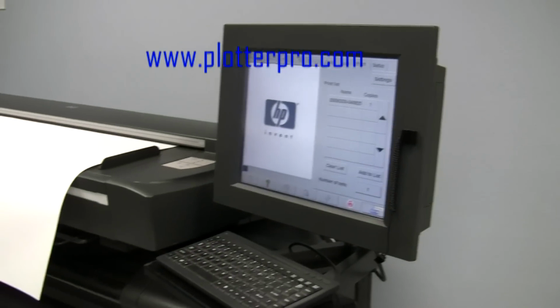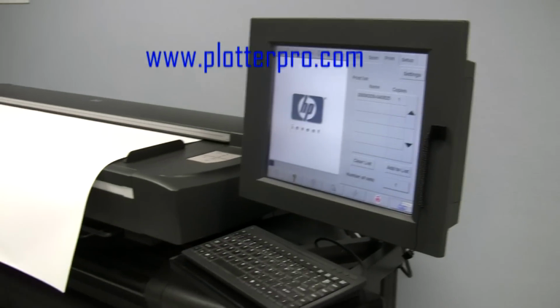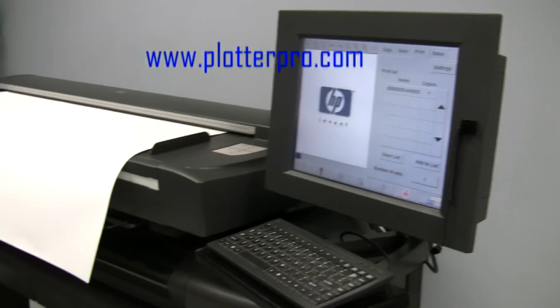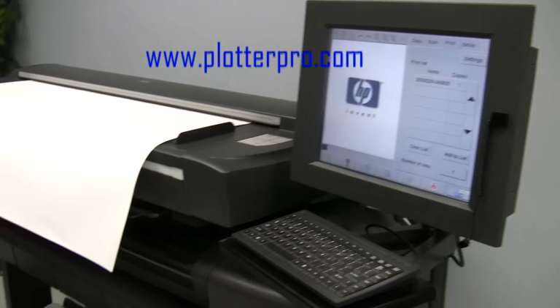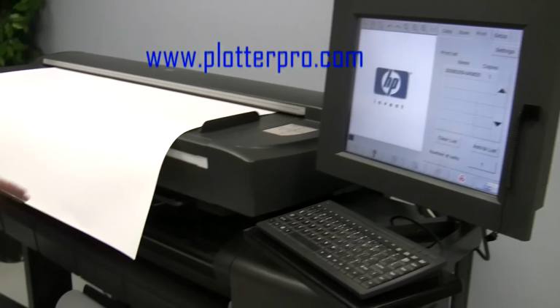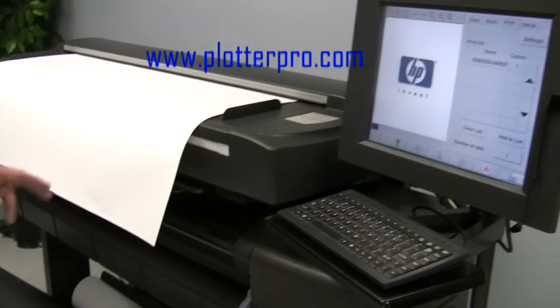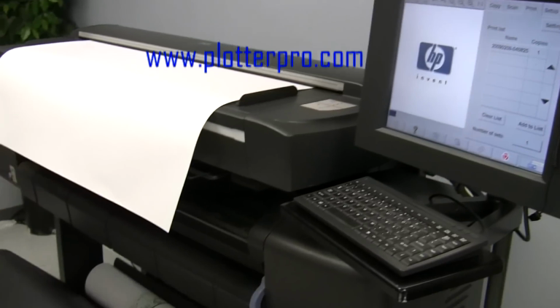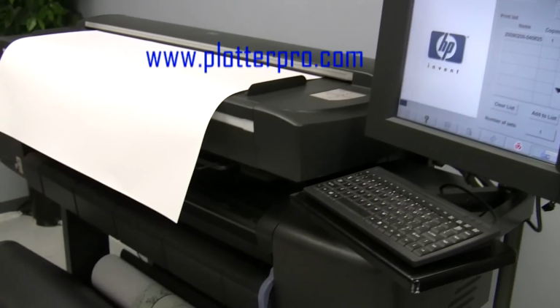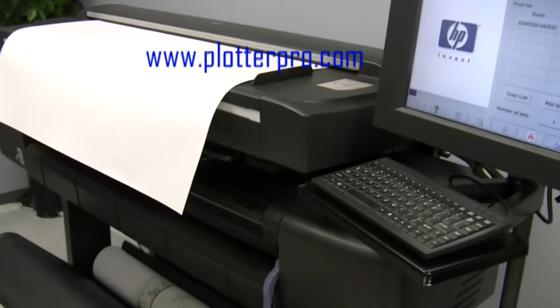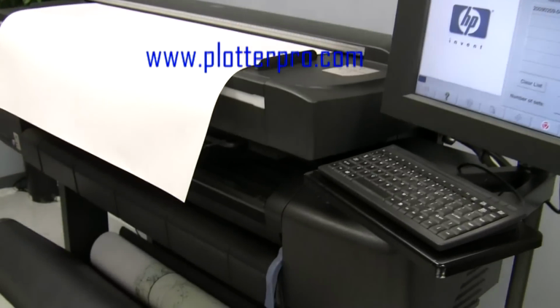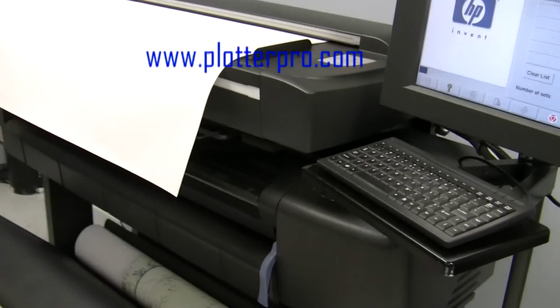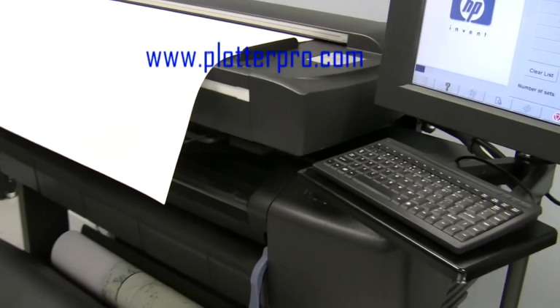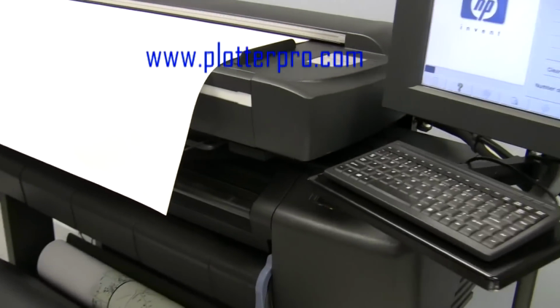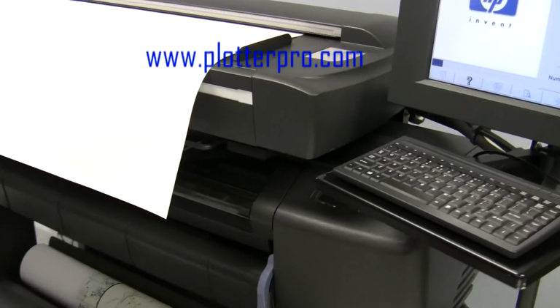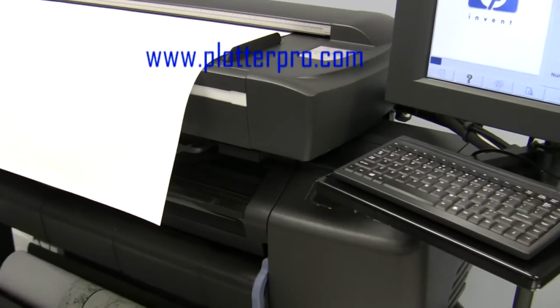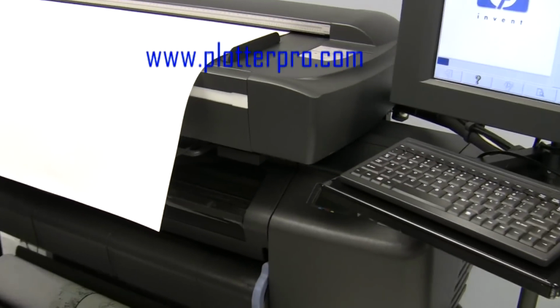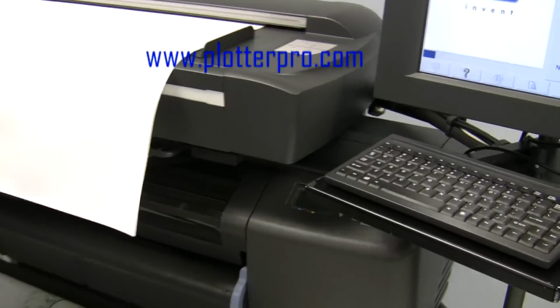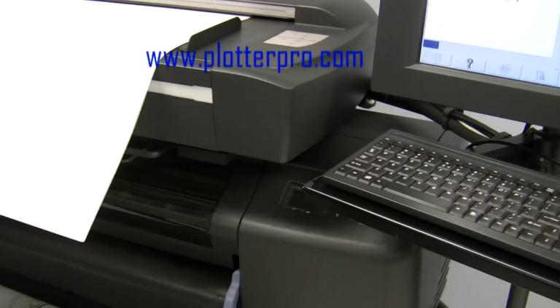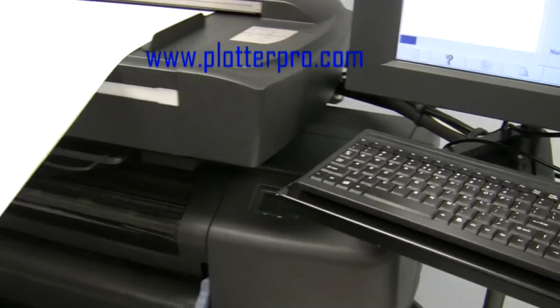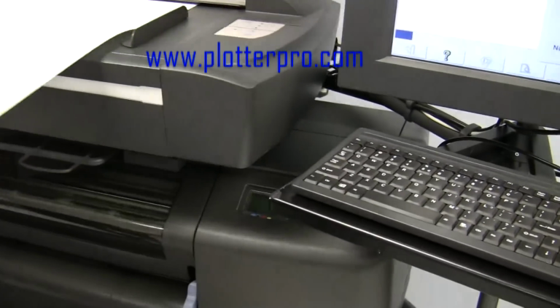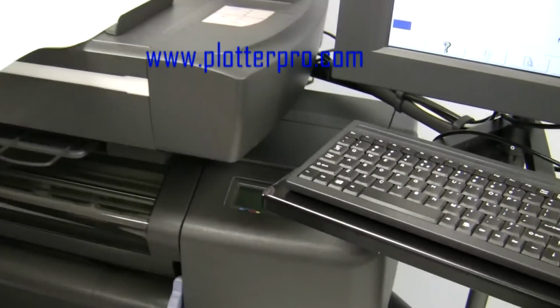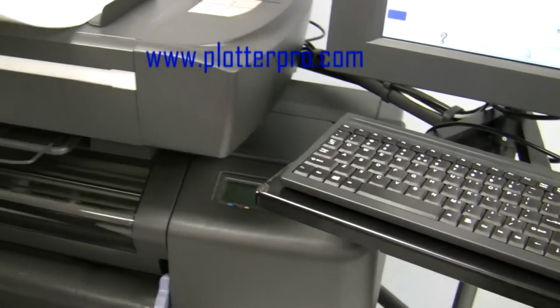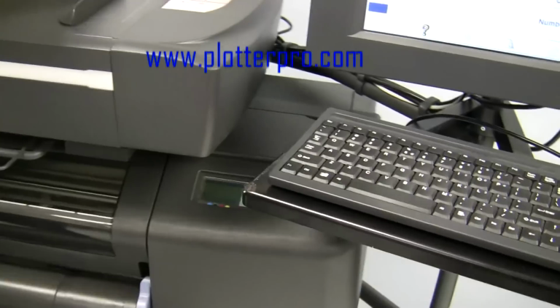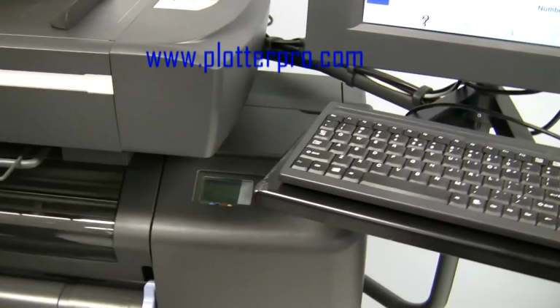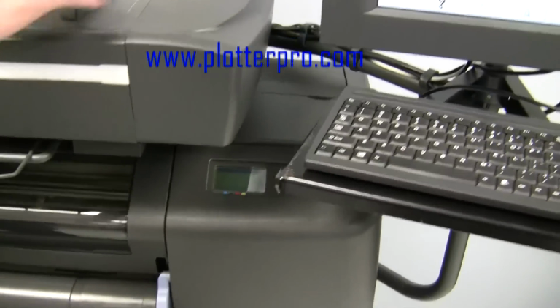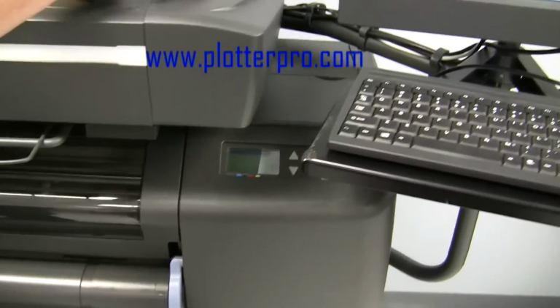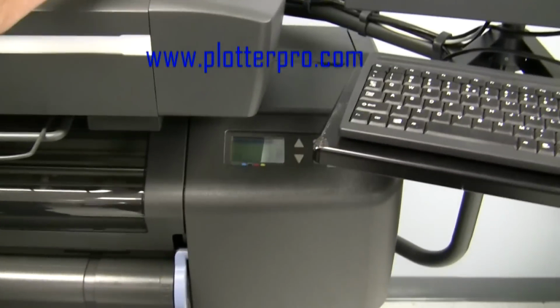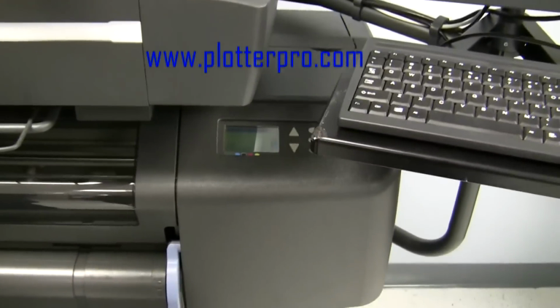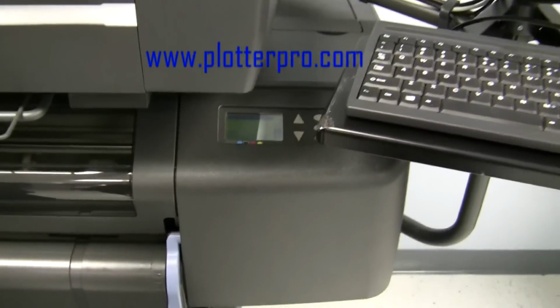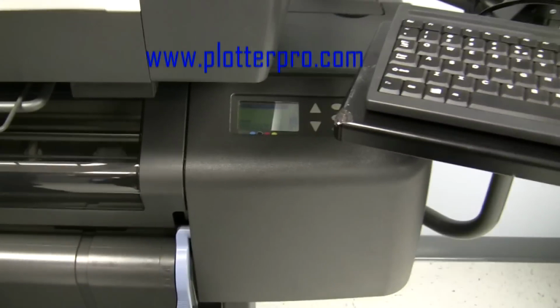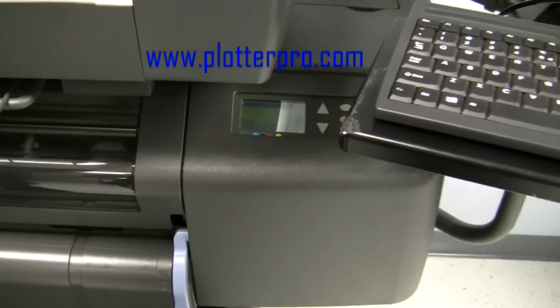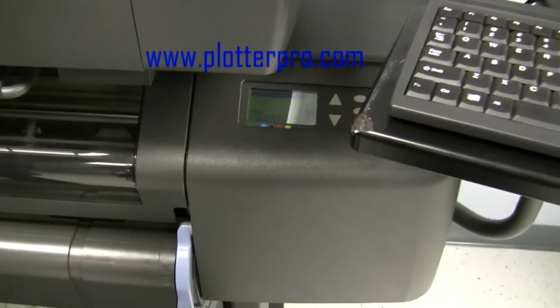As you can see, the DesignJet 800 received the job.